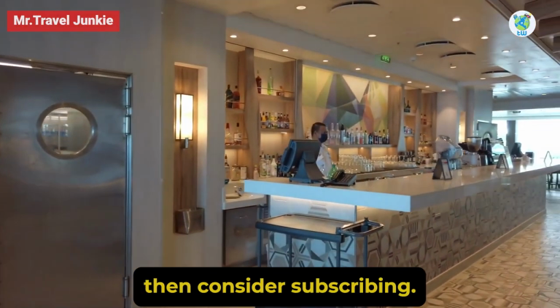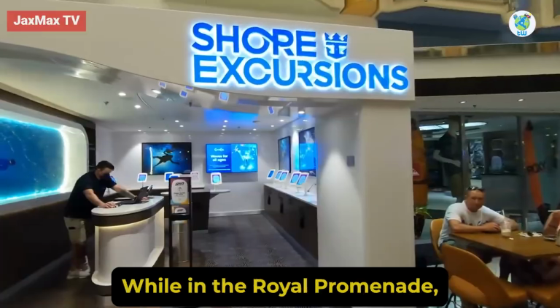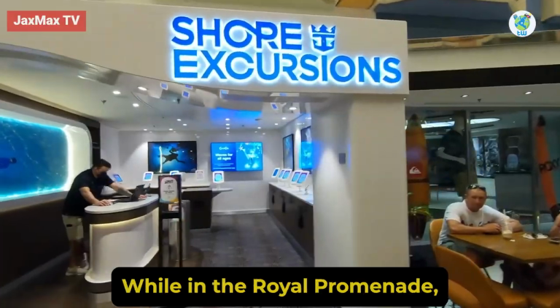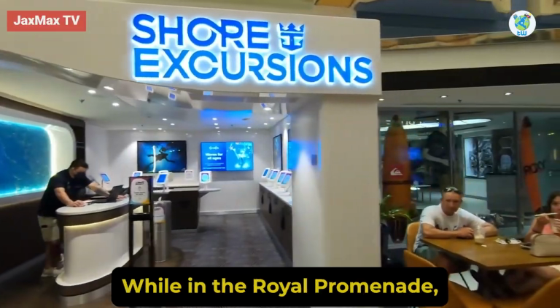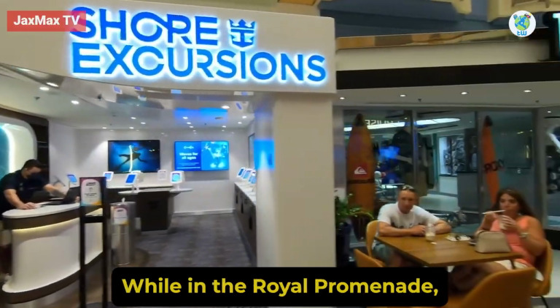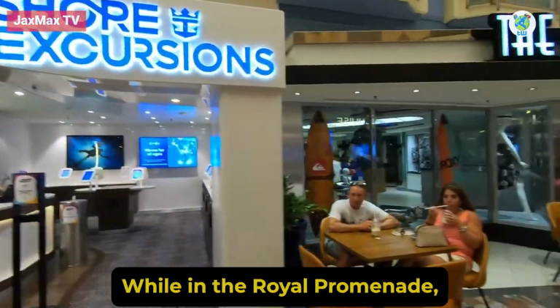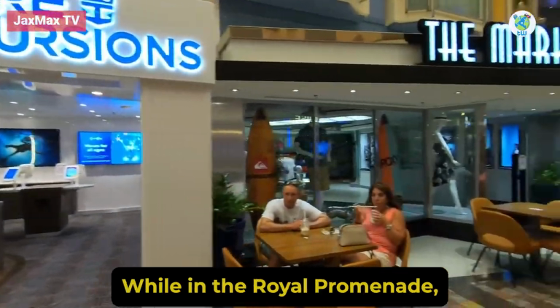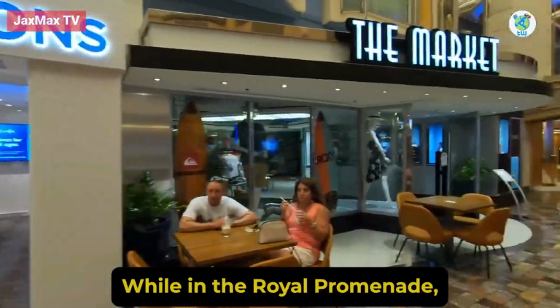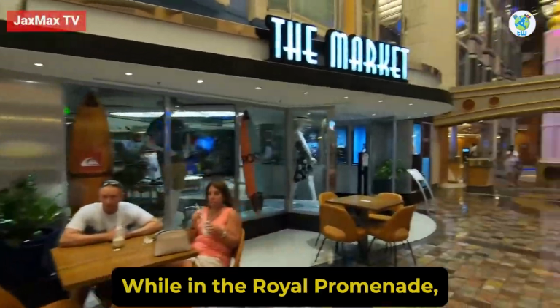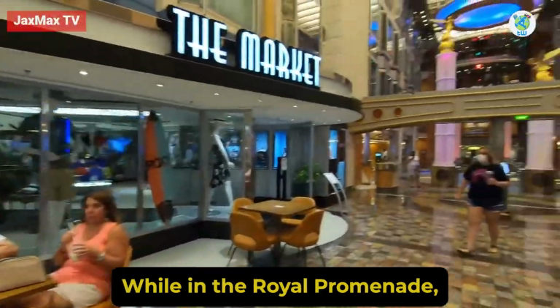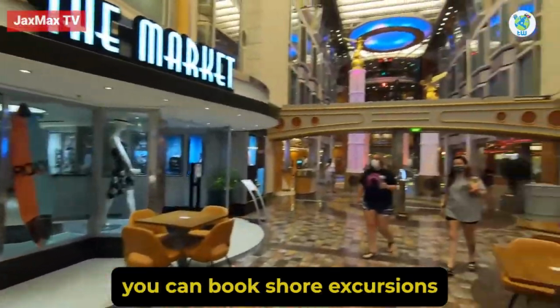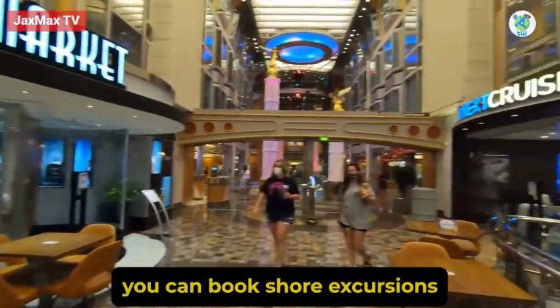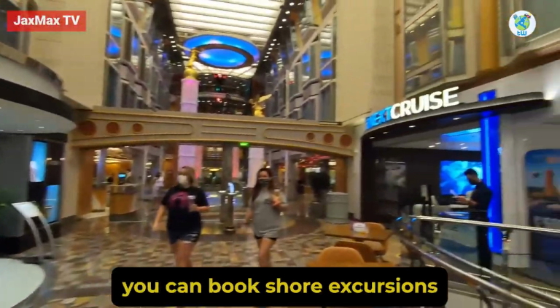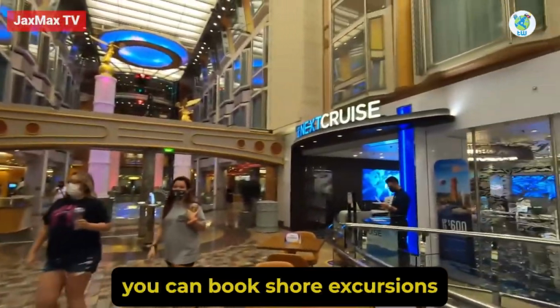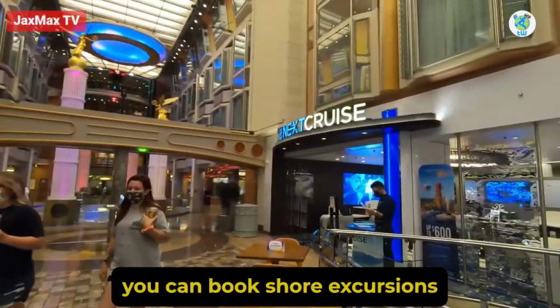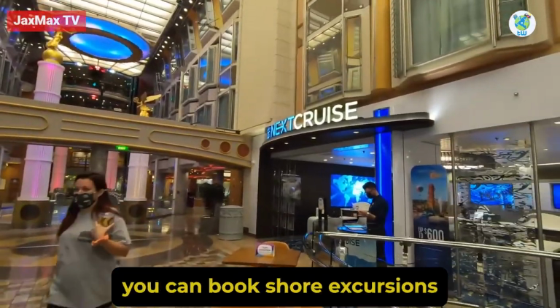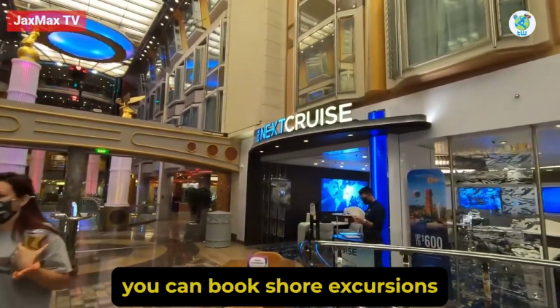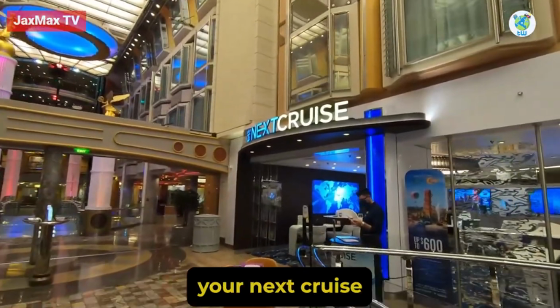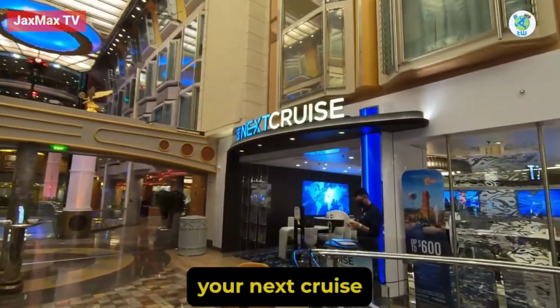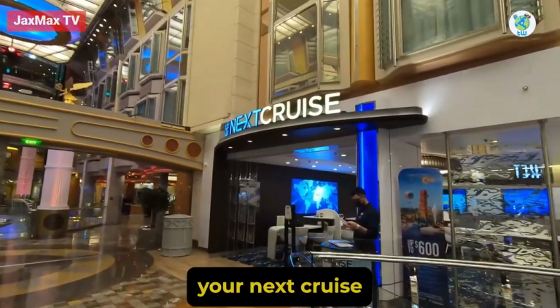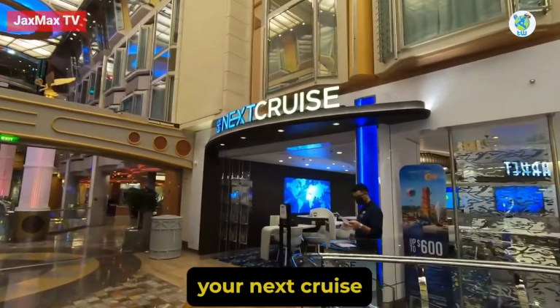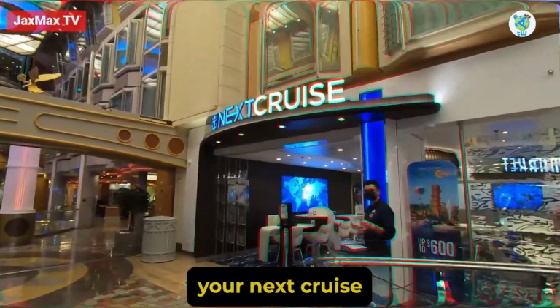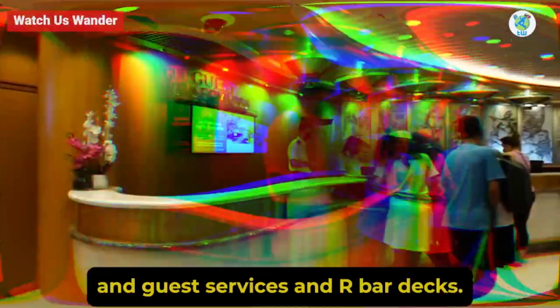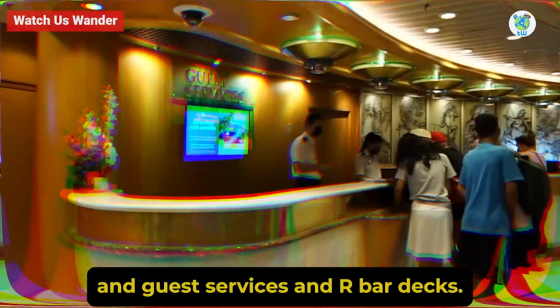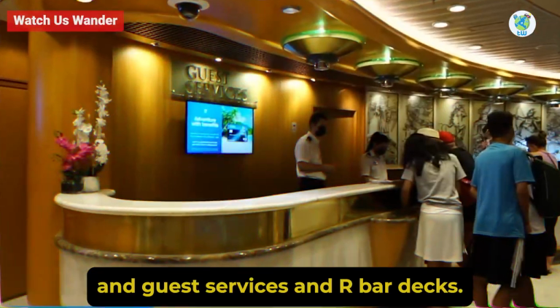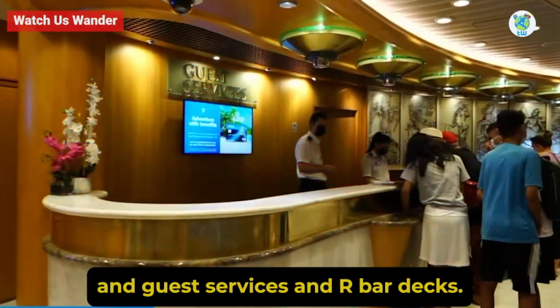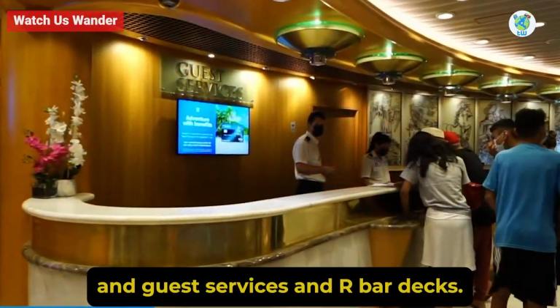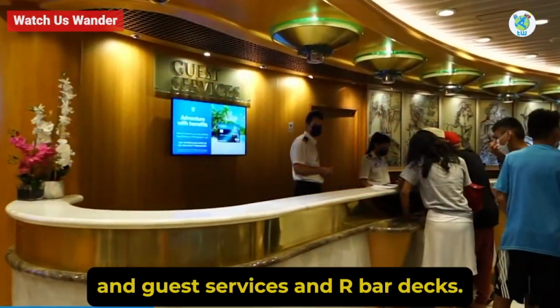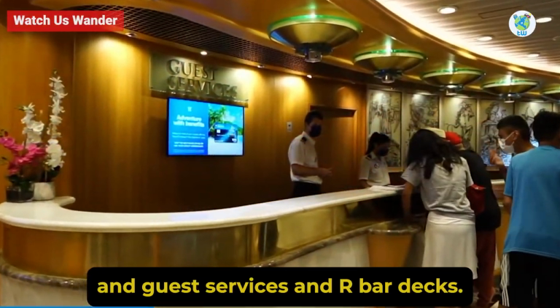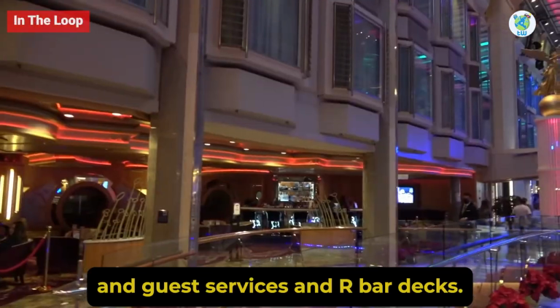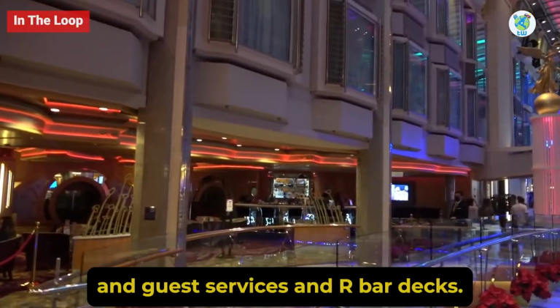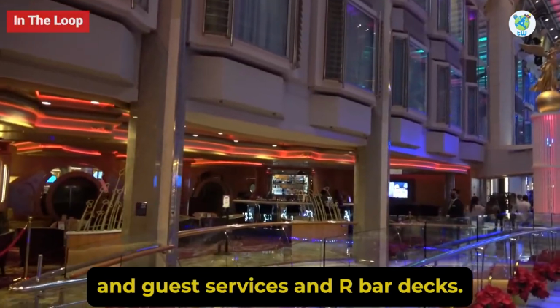While in the Royal Promenade, you can book shore excursions, your next cruise, and access guest services and a bar.